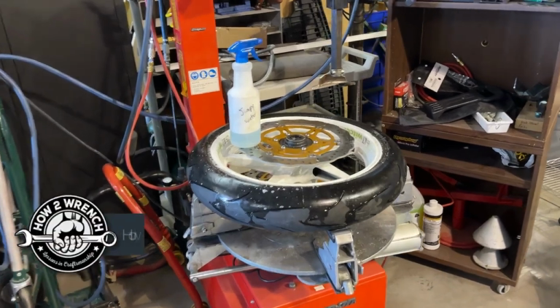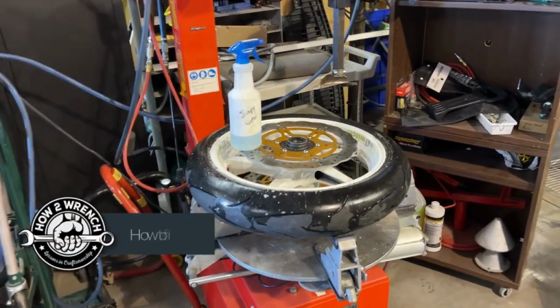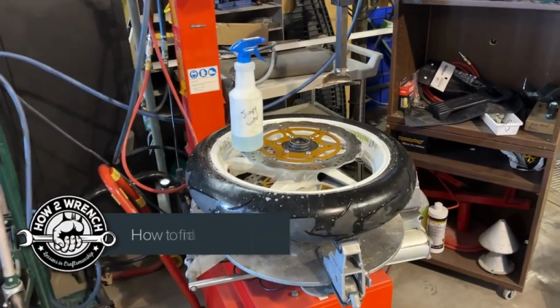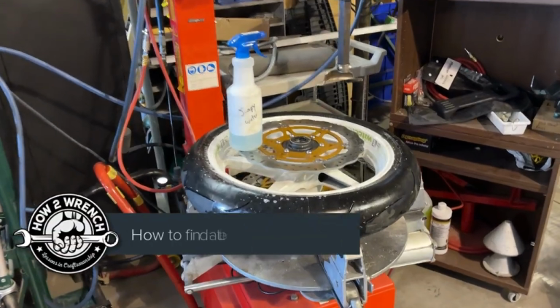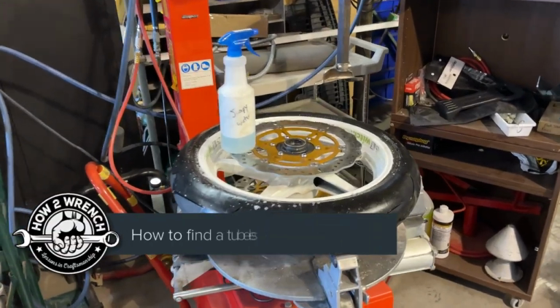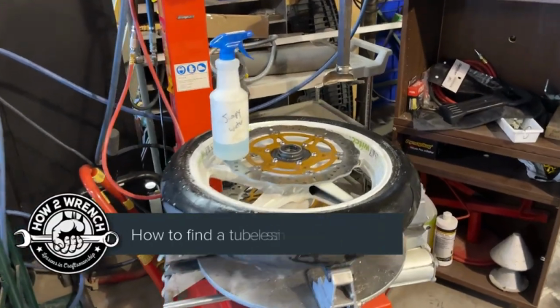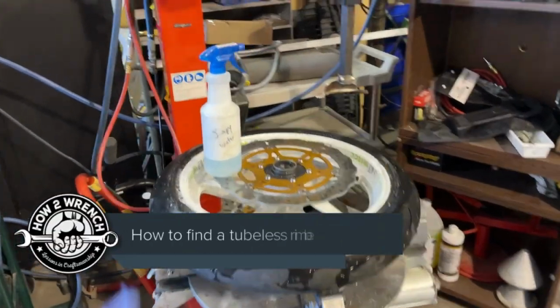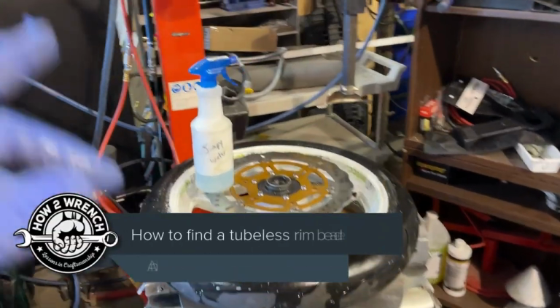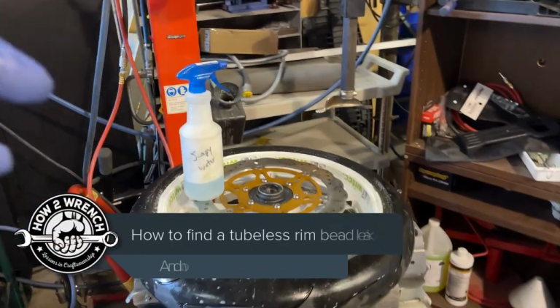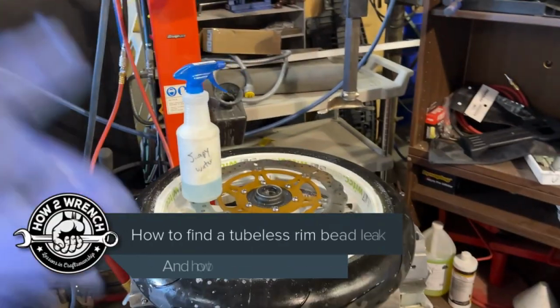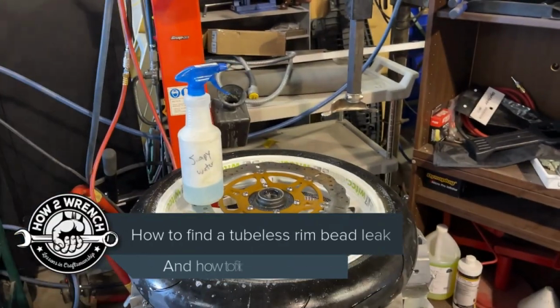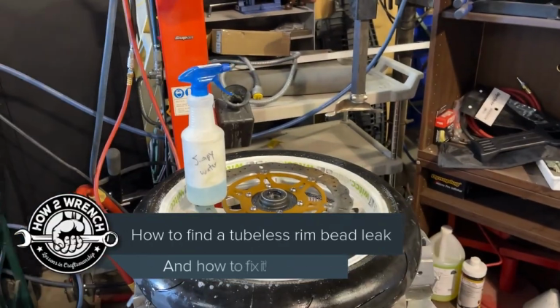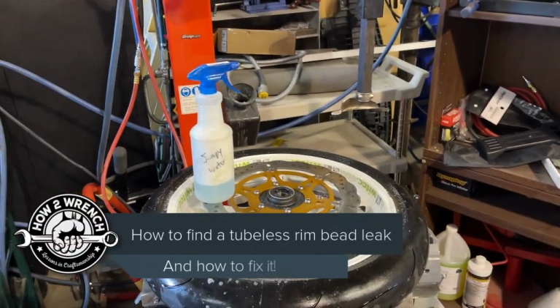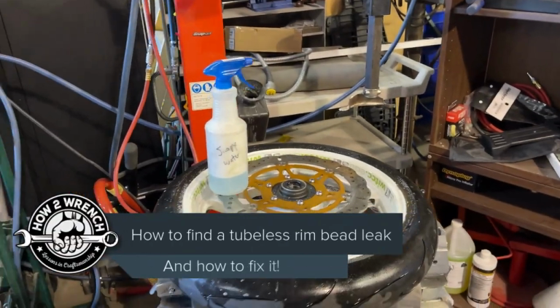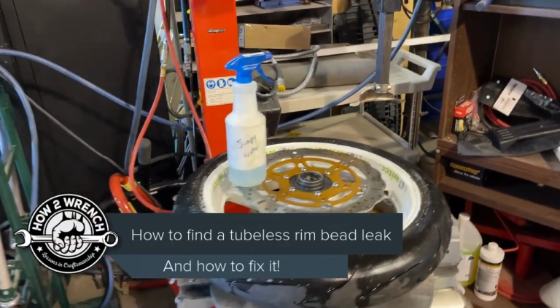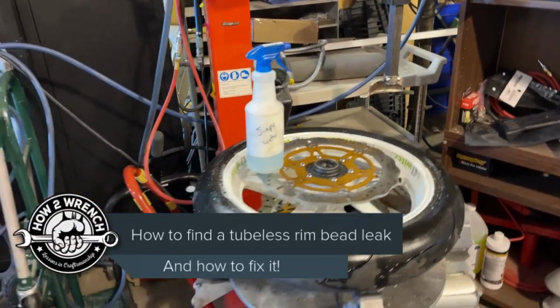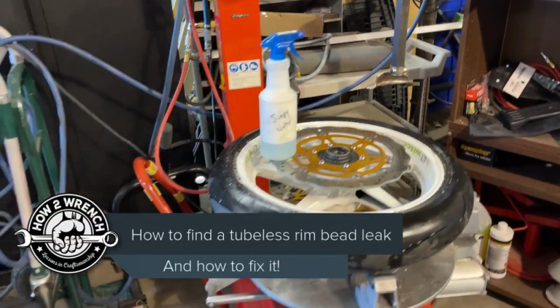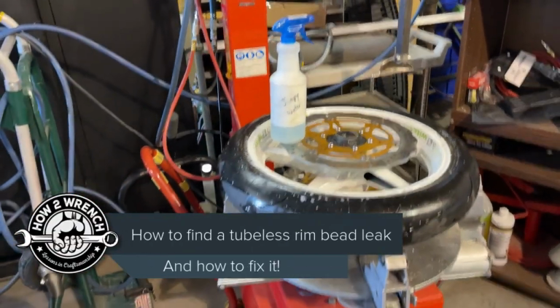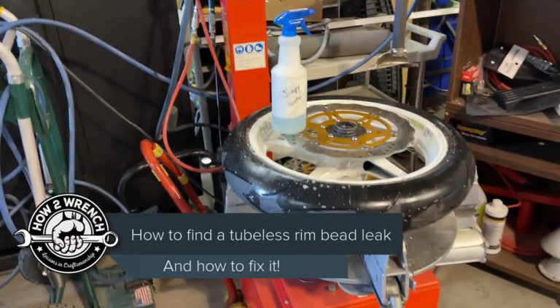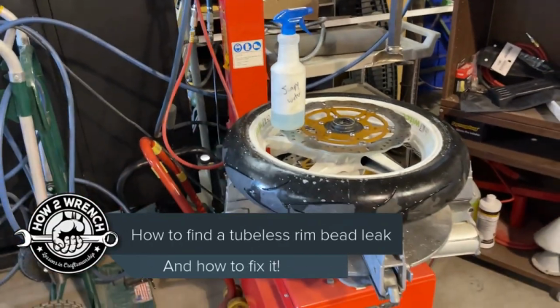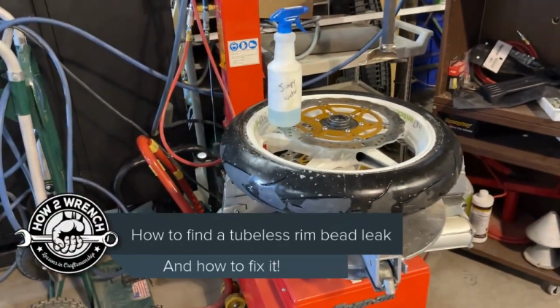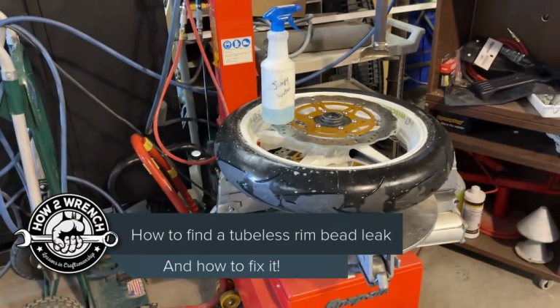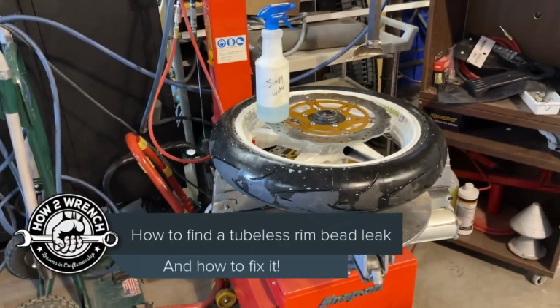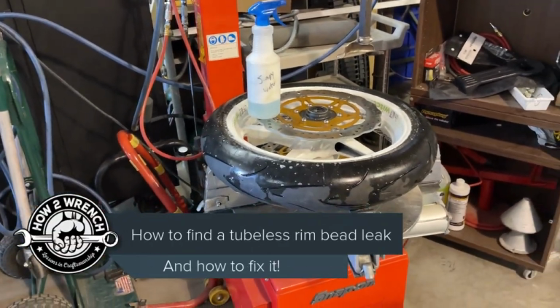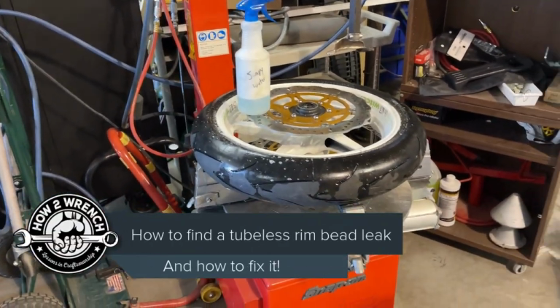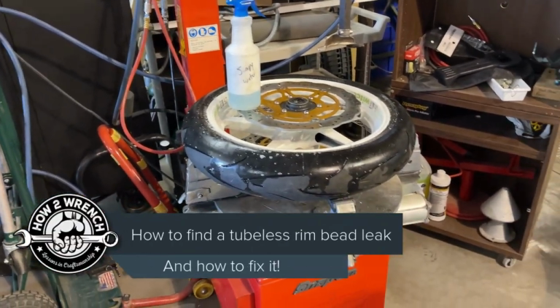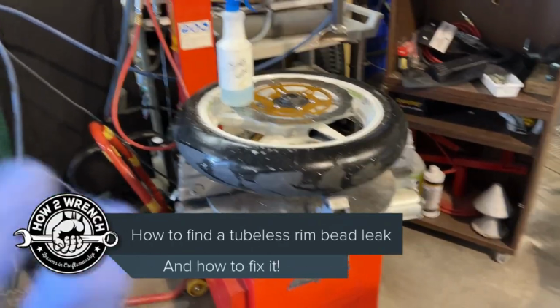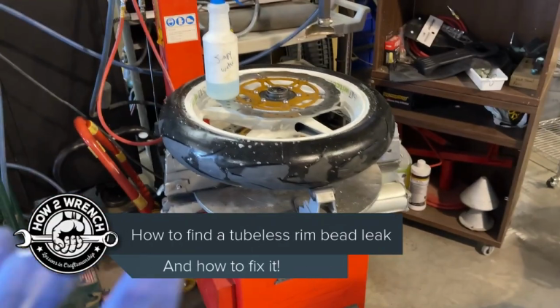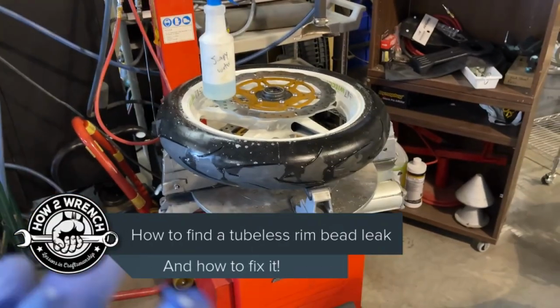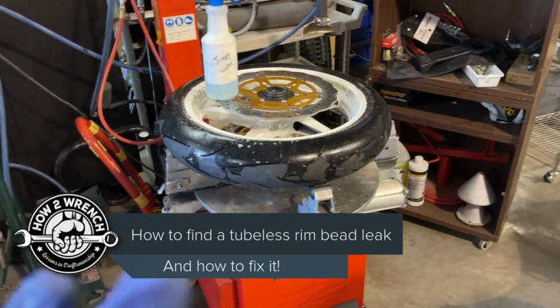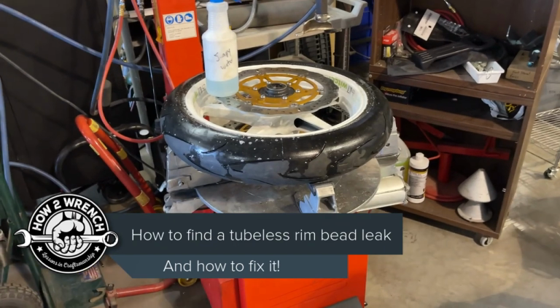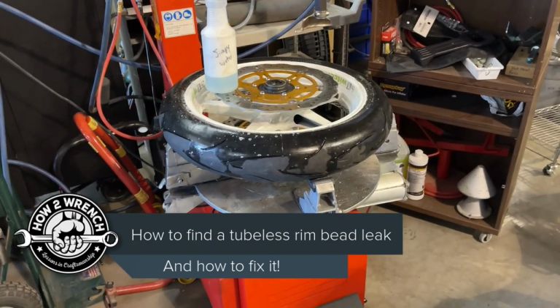Hey friends, in this video, just real quickly, I'm going to show you how to find a leak in a tire.